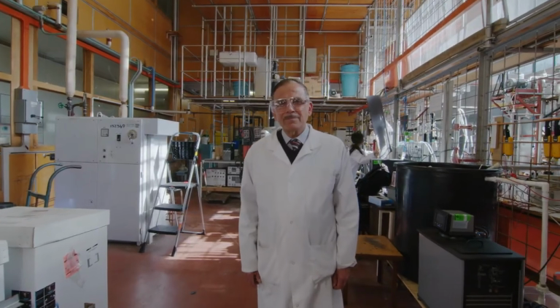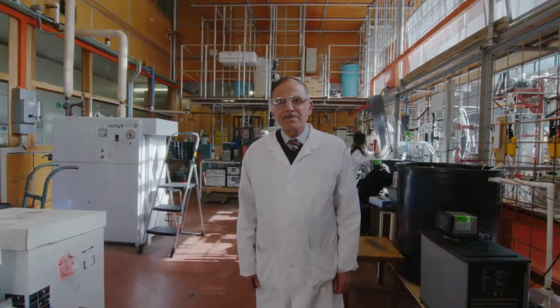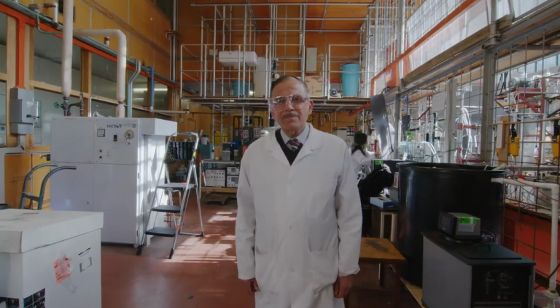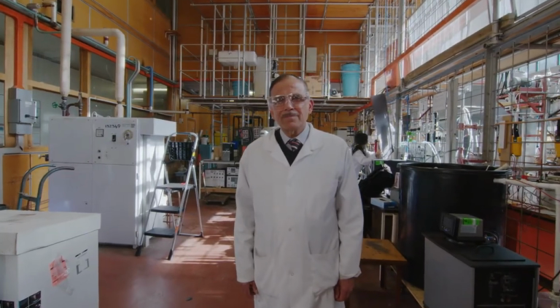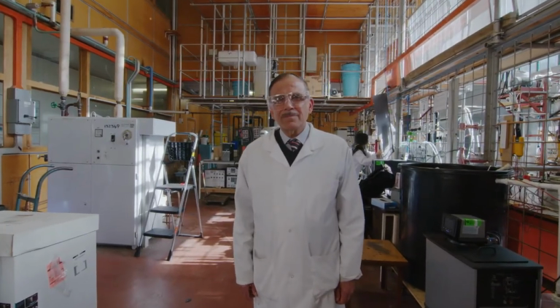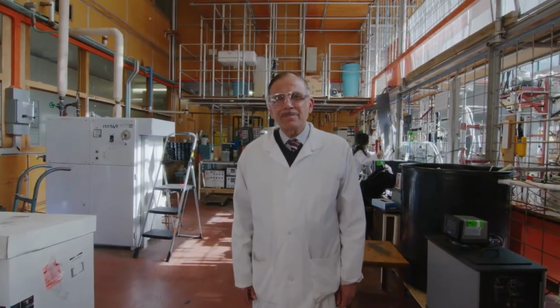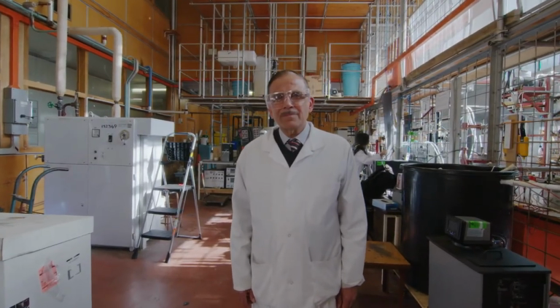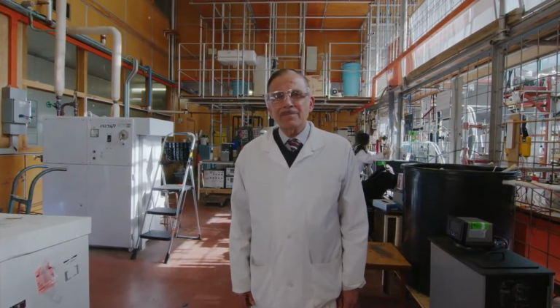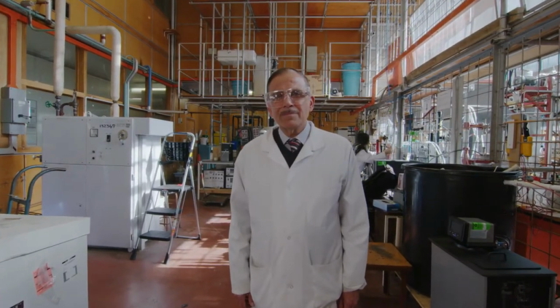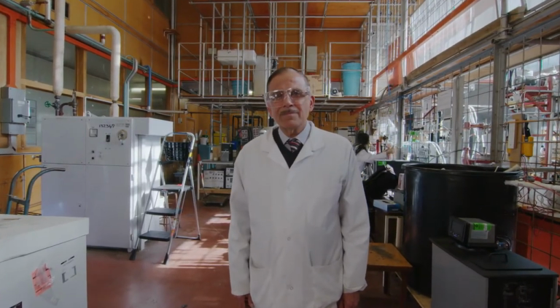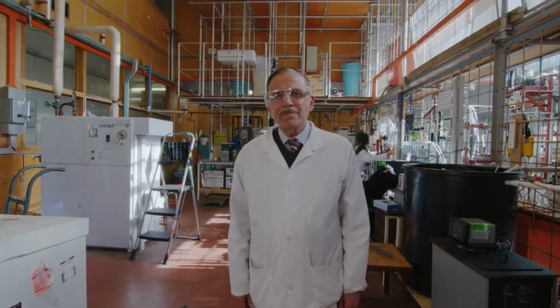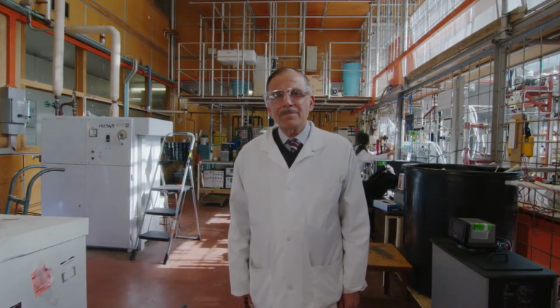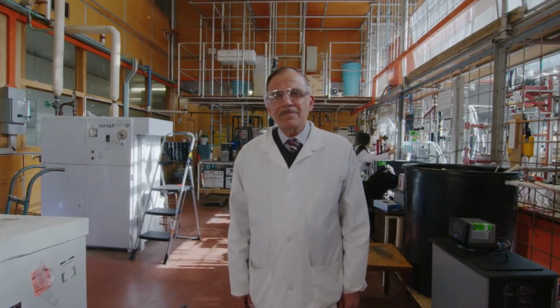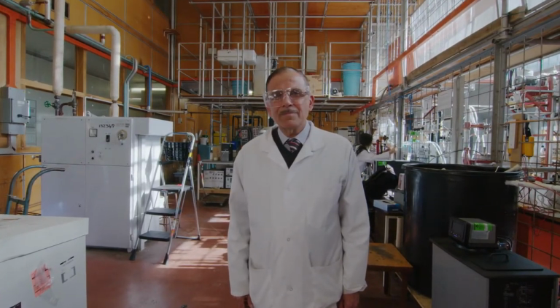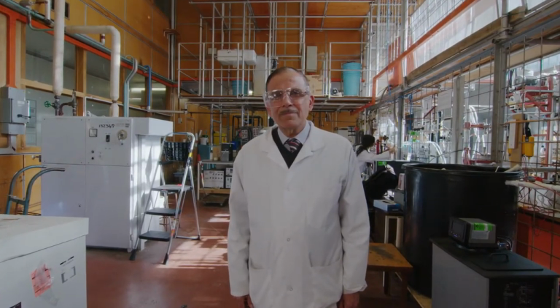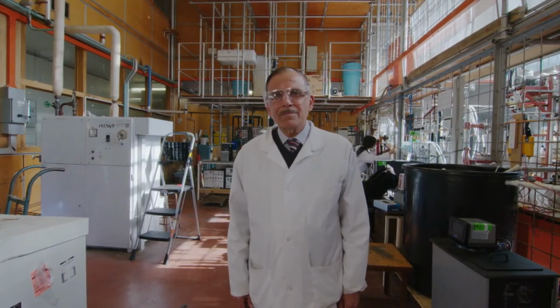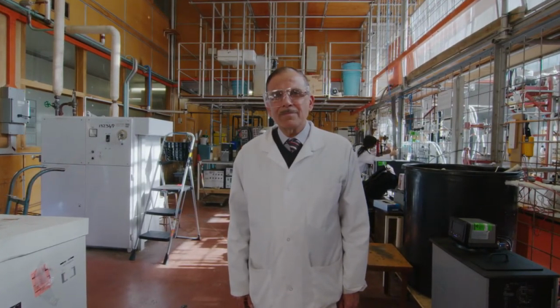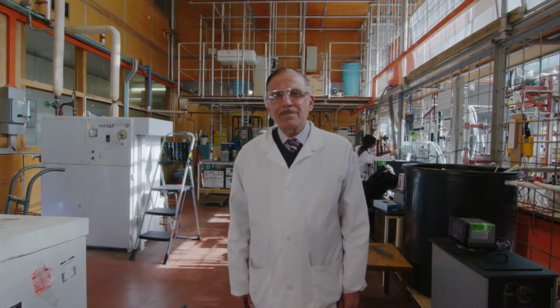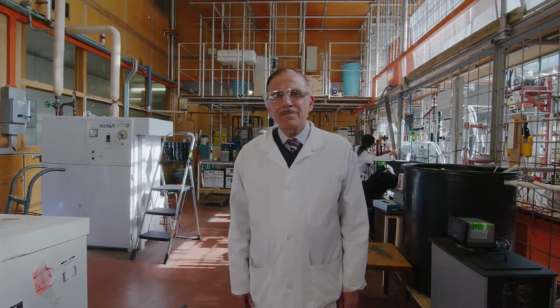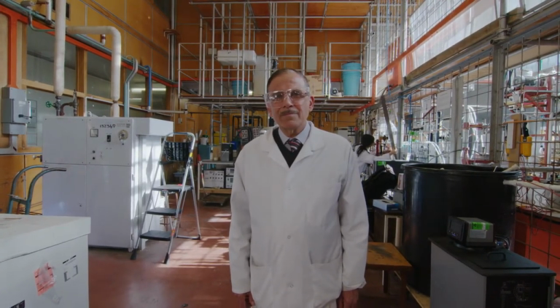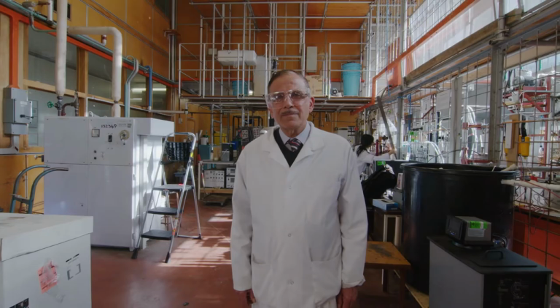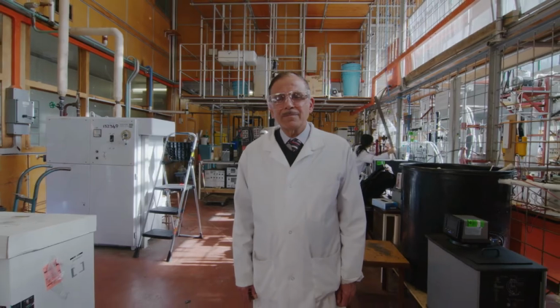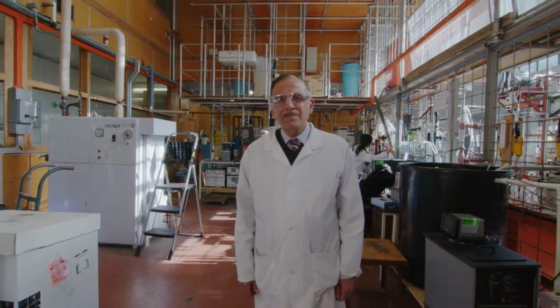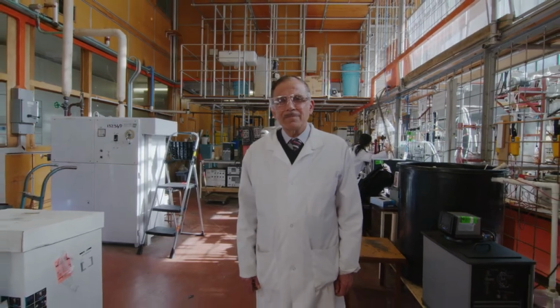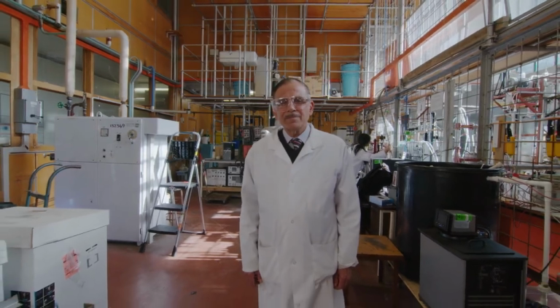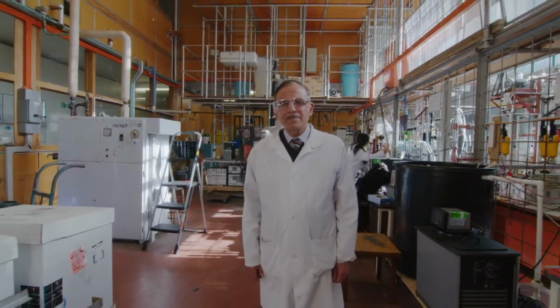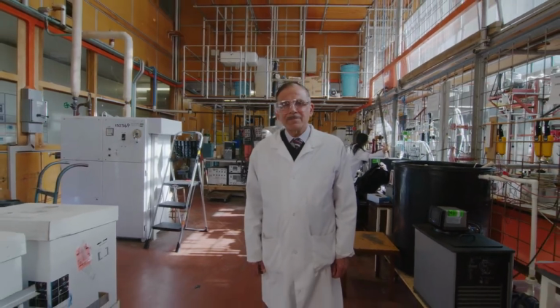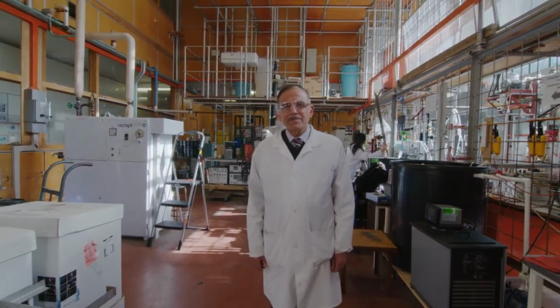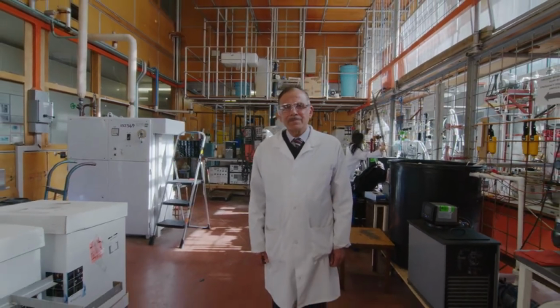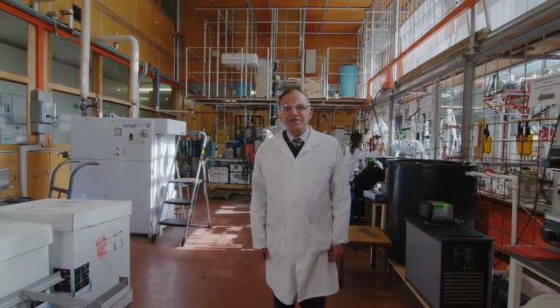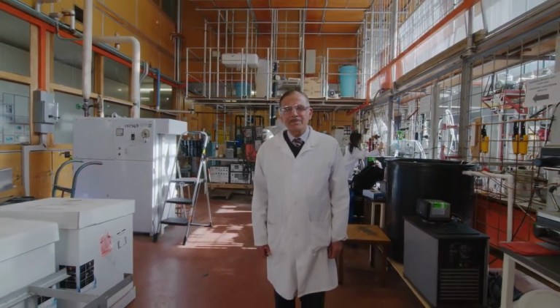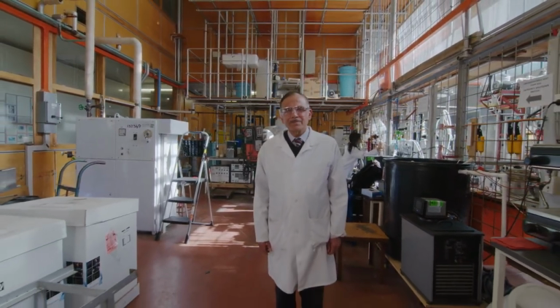I'm Mohamed Farid. I'm a professor at the Chemical and Material Engineering Department at the University of Auckland.